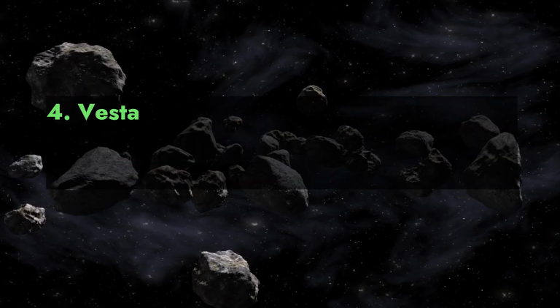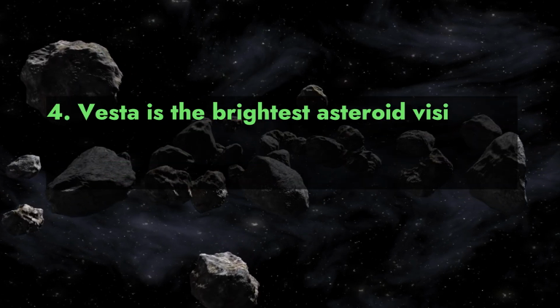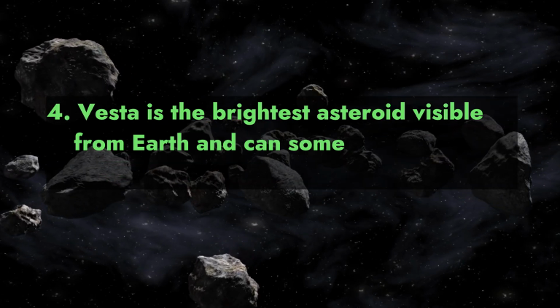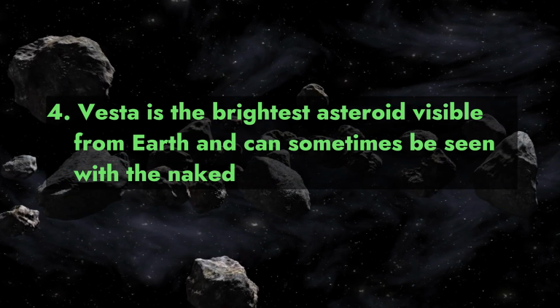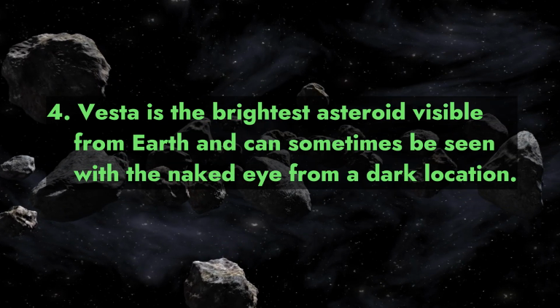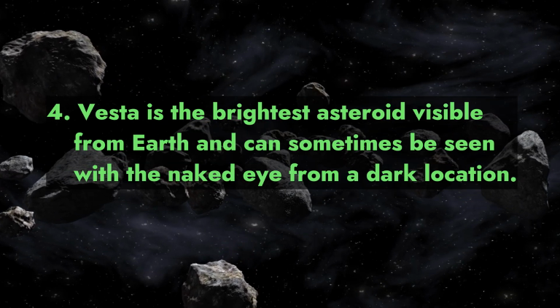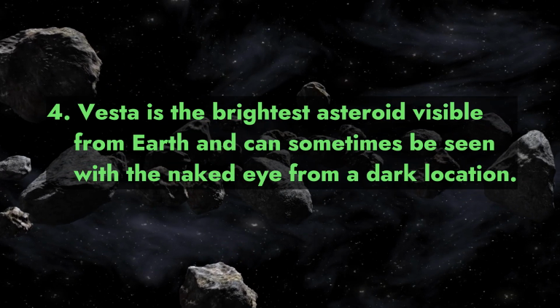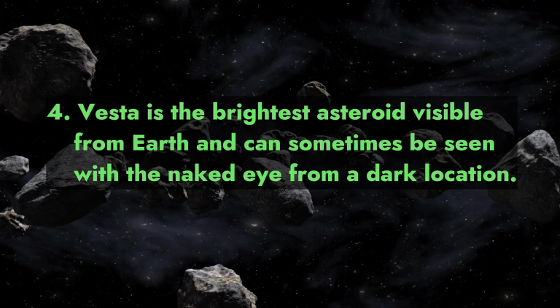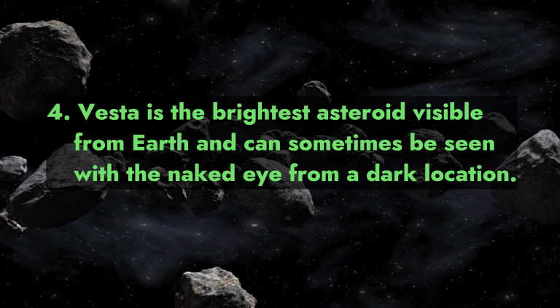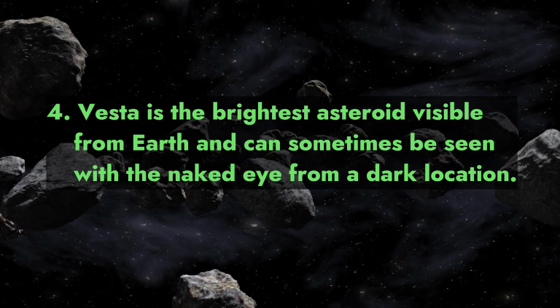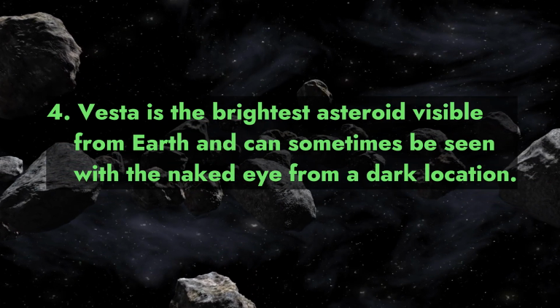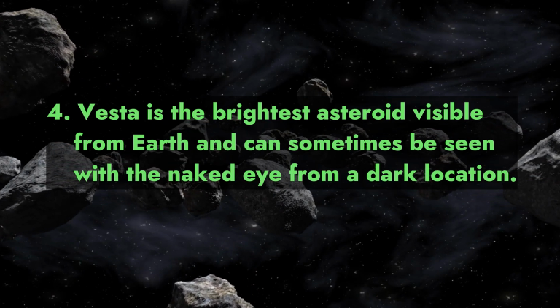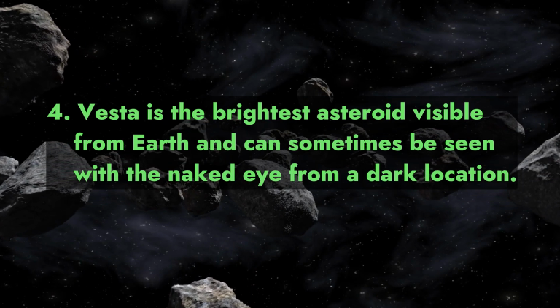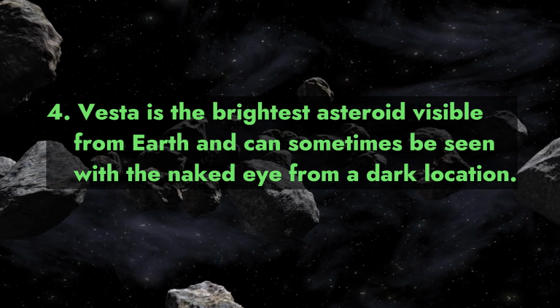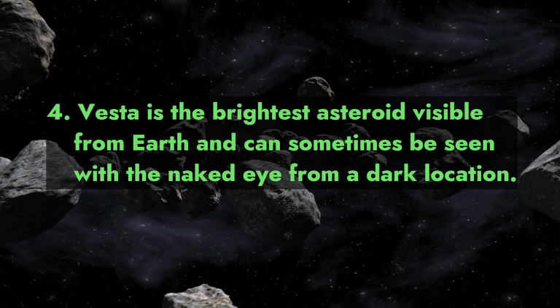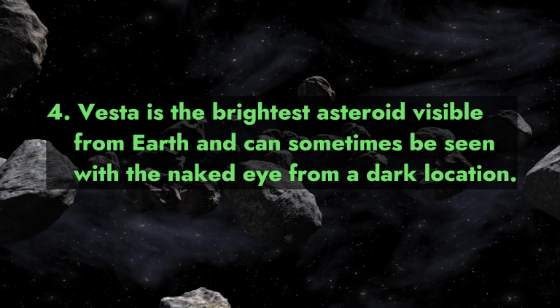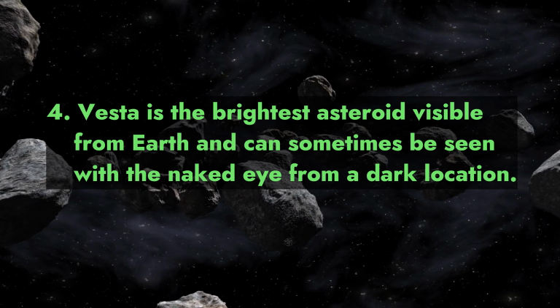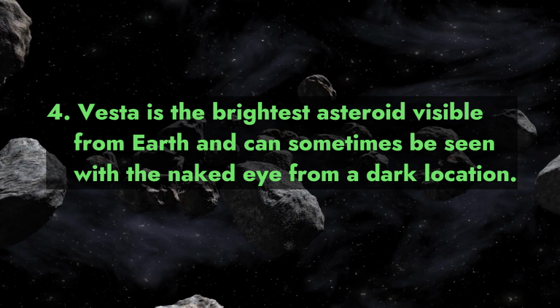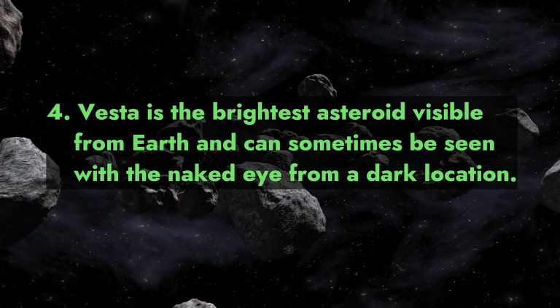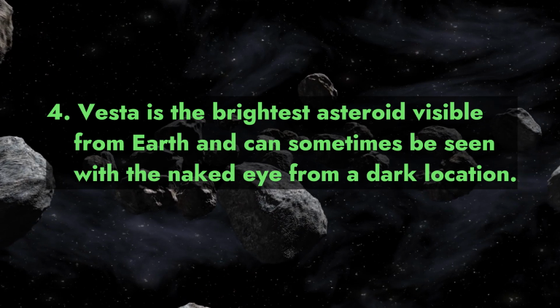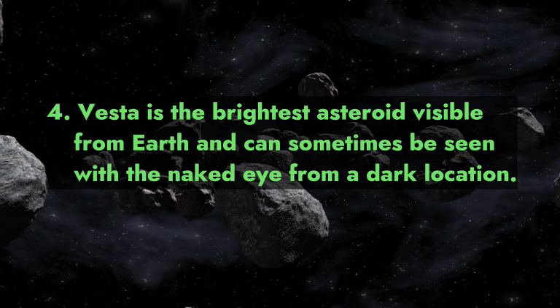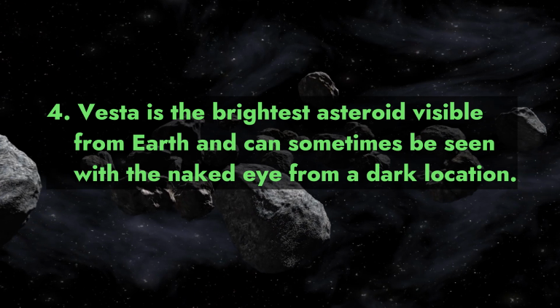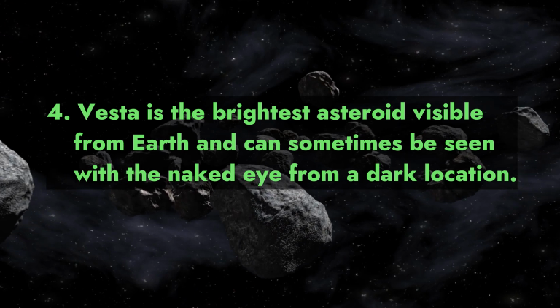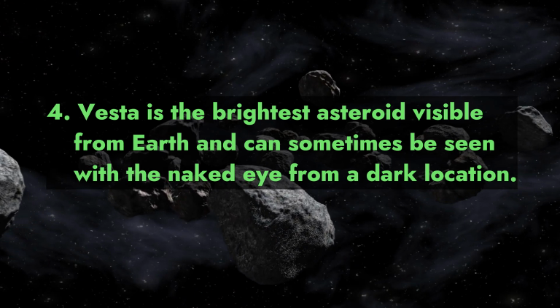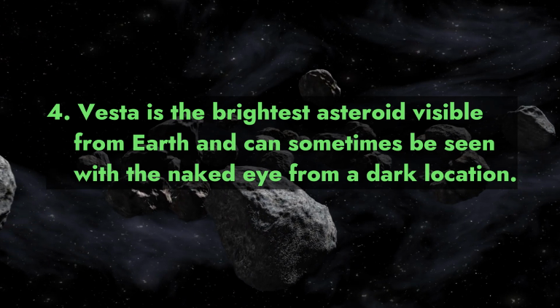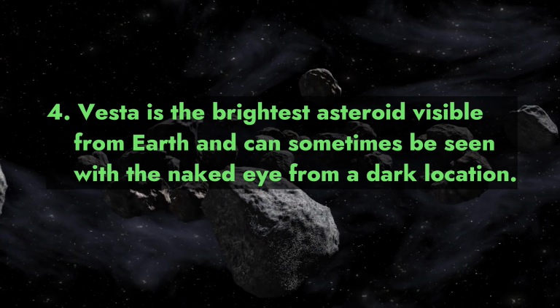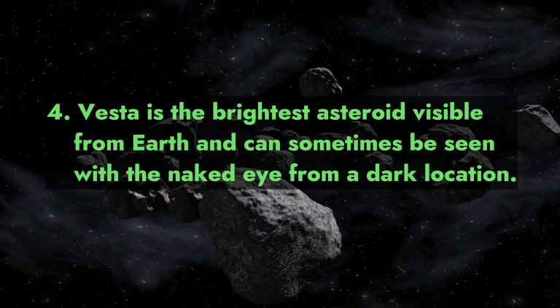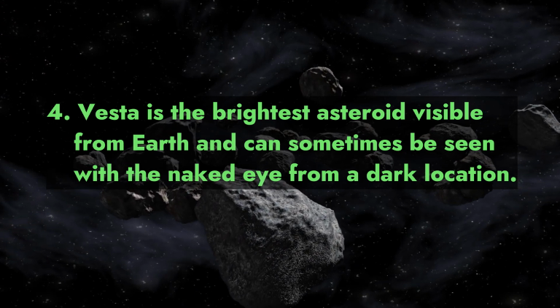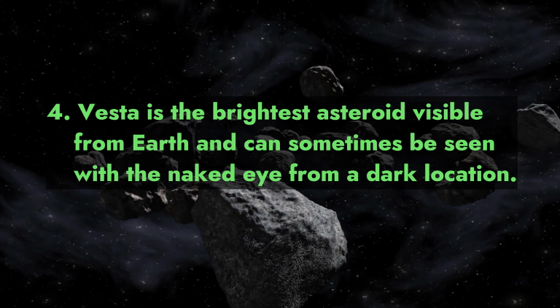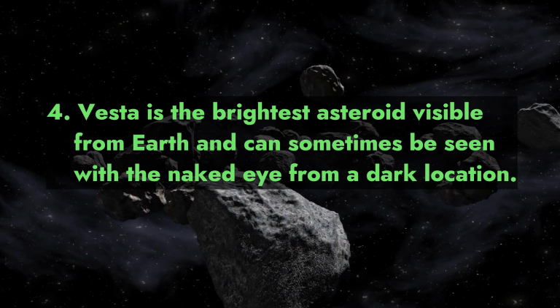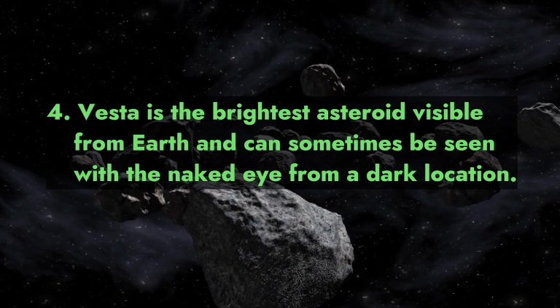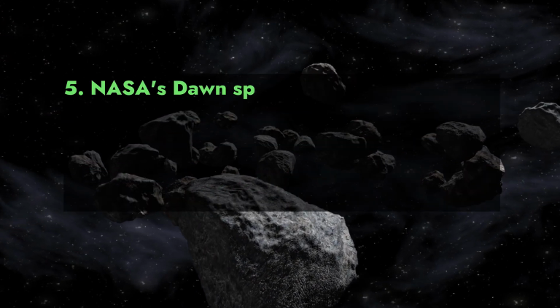Fact 4: Vesta is the brightest asteroid visible from Earth and can sometimes be seen with the naked eye from a dark location.